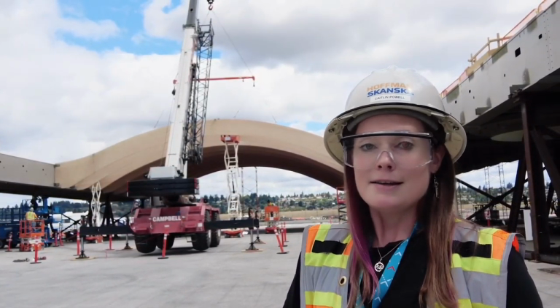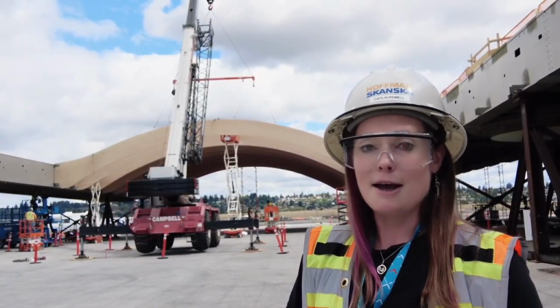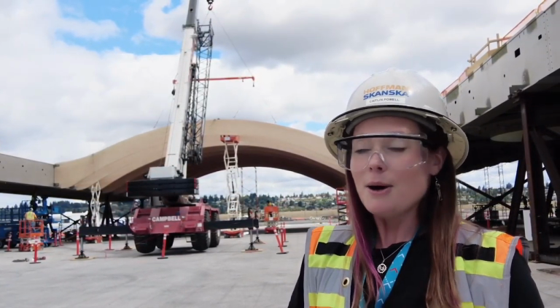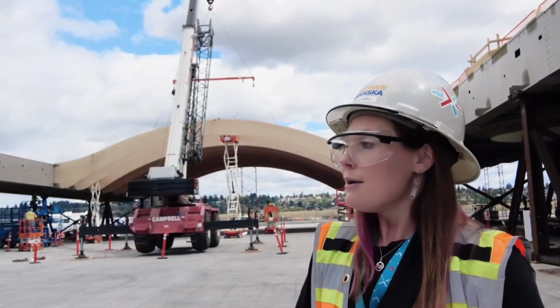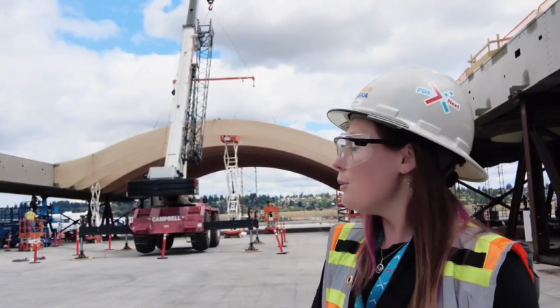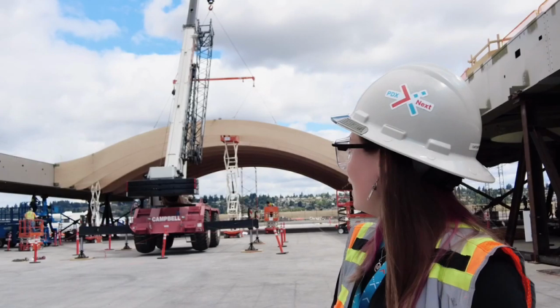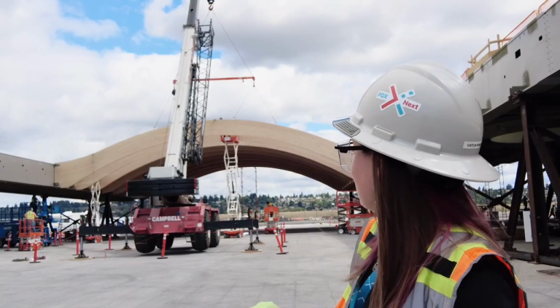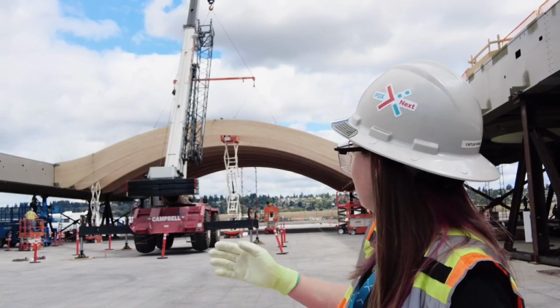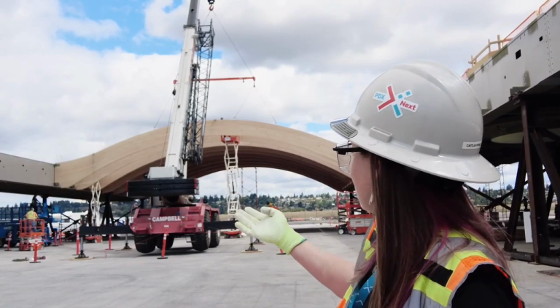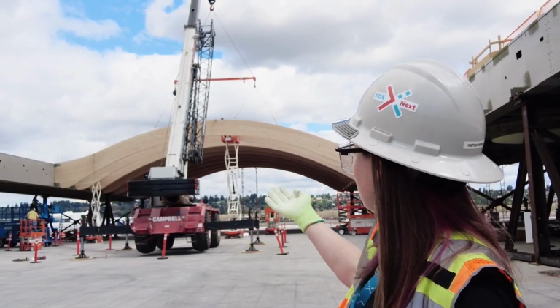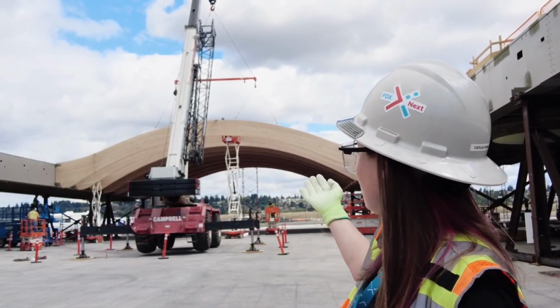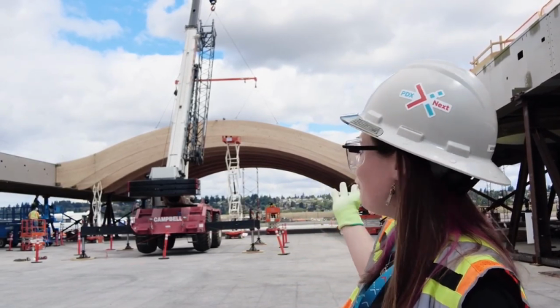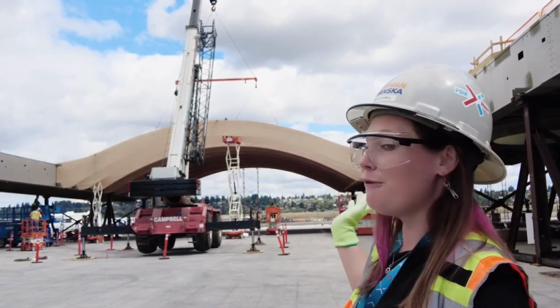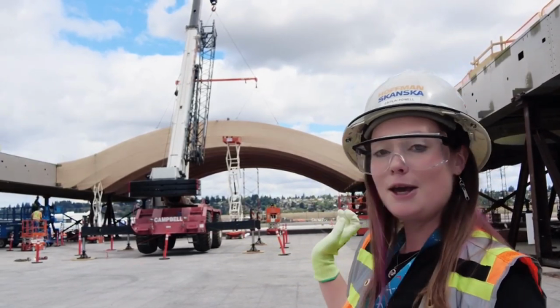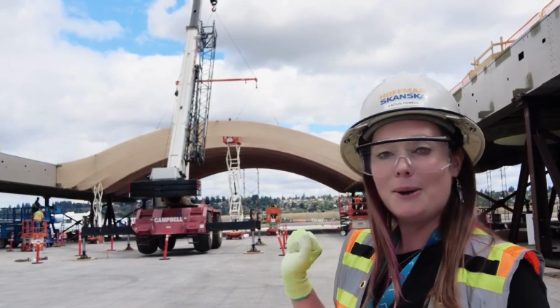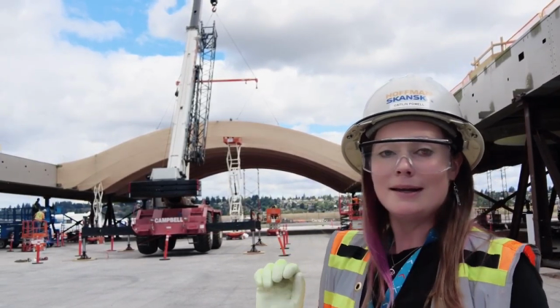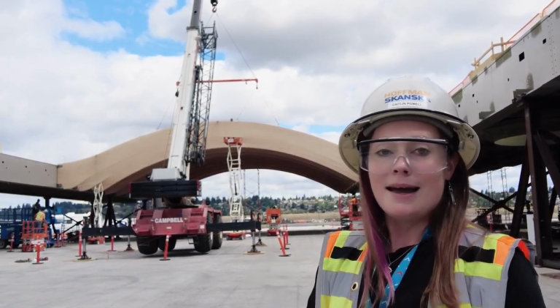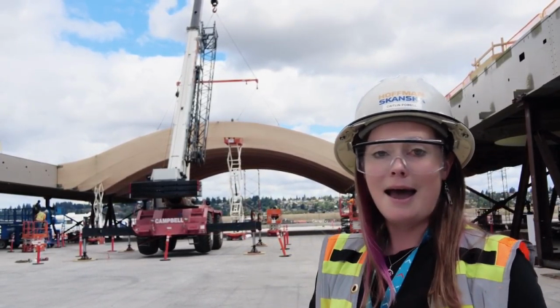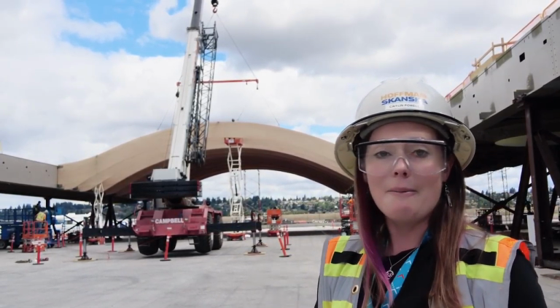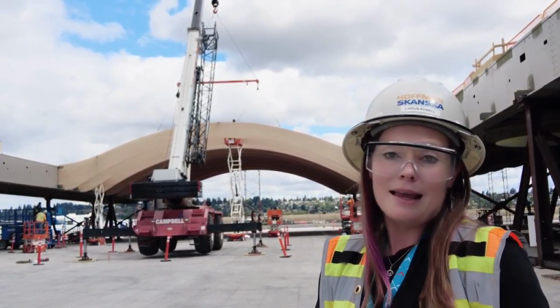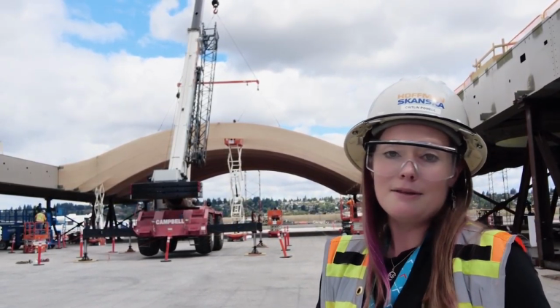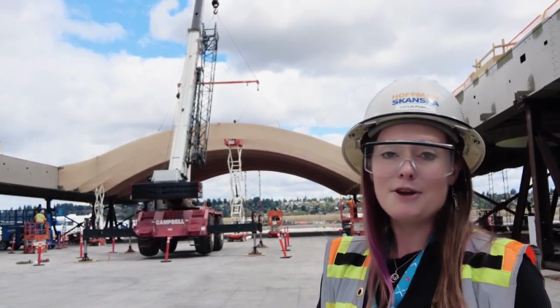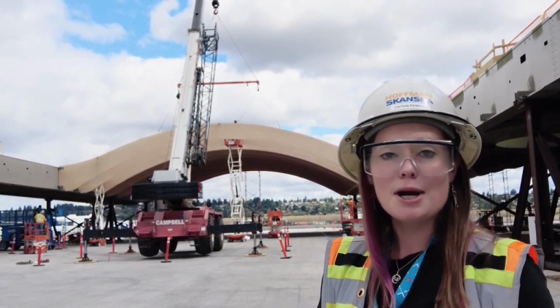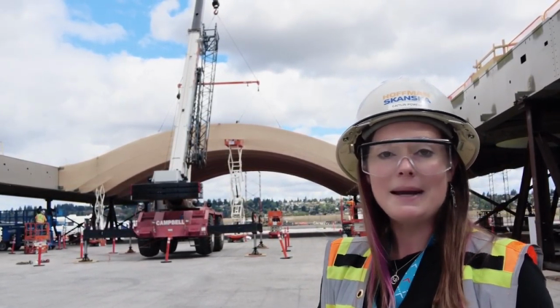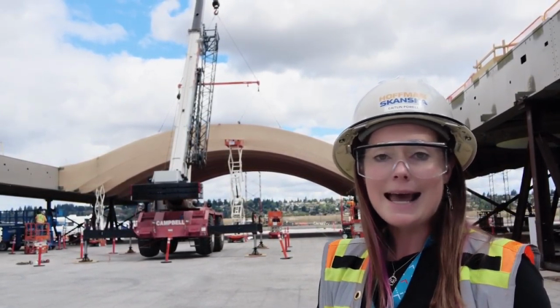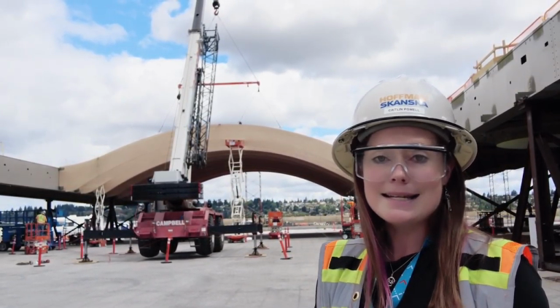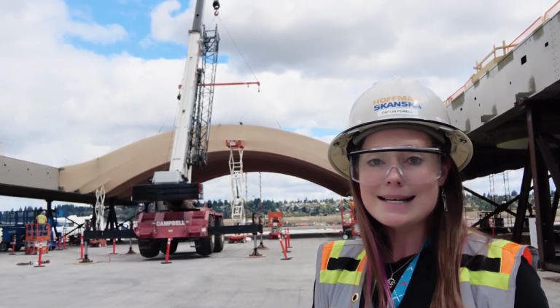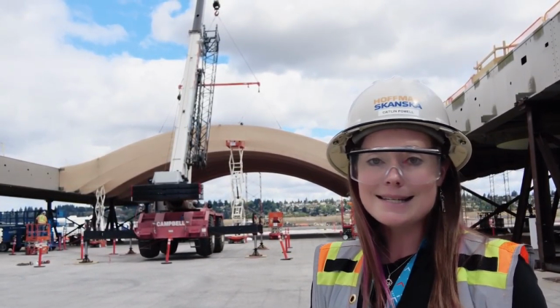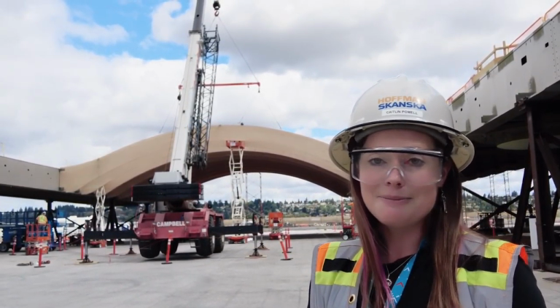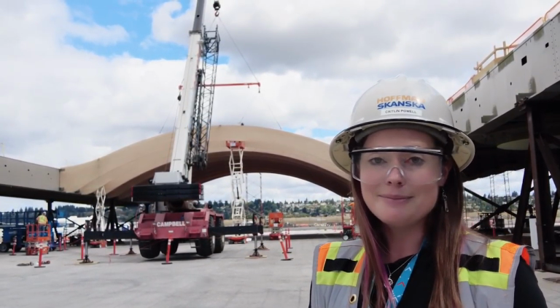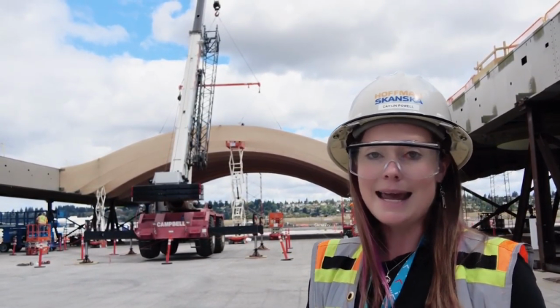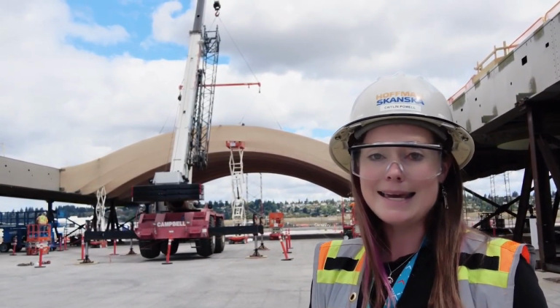So you will get to see this beautiful view in the future of PDX Next. Thank you!